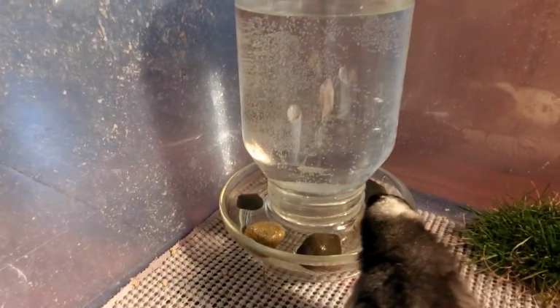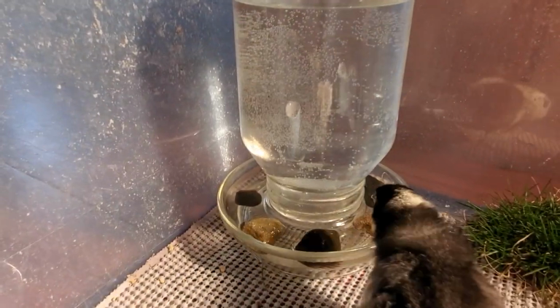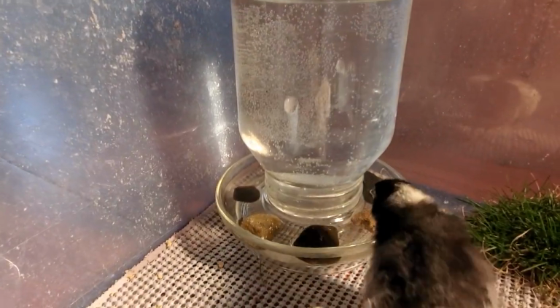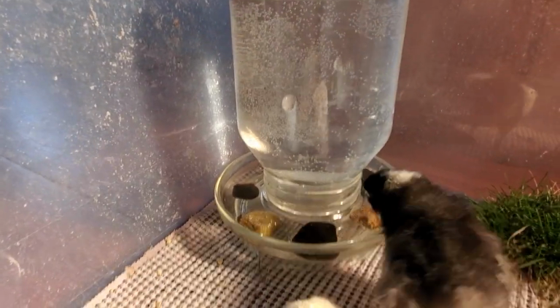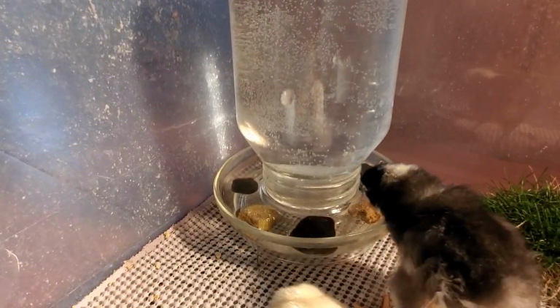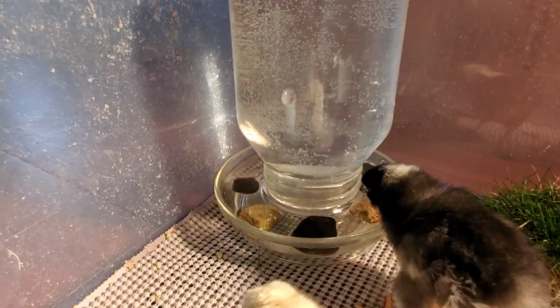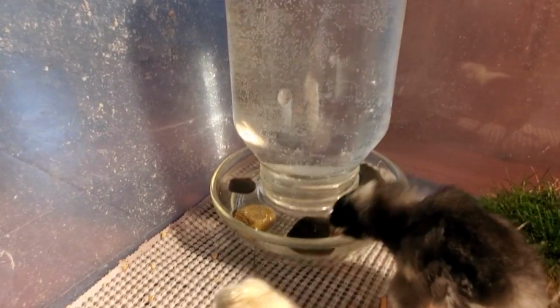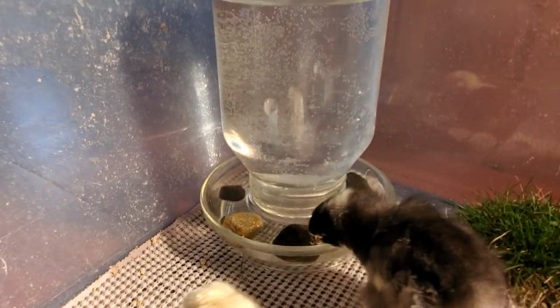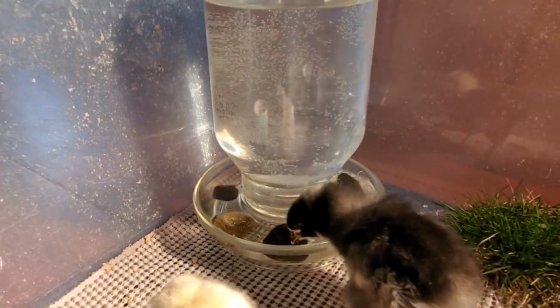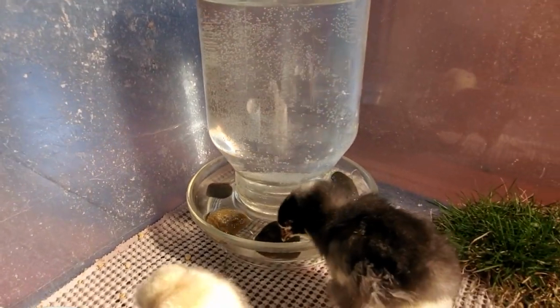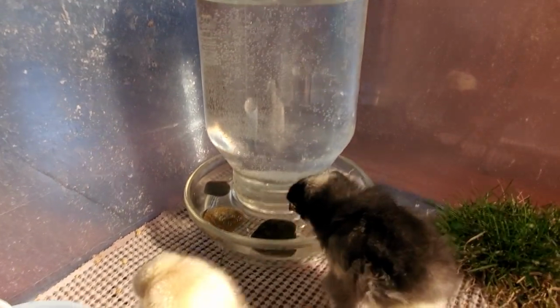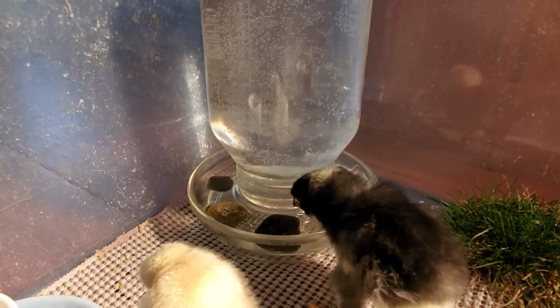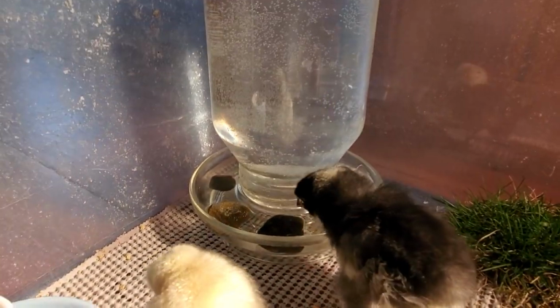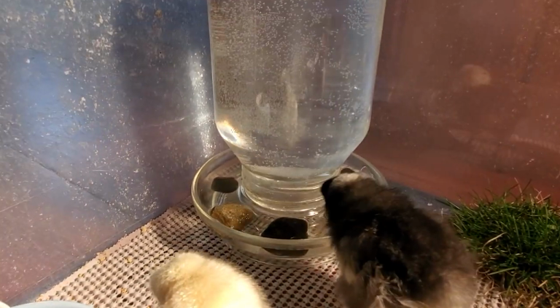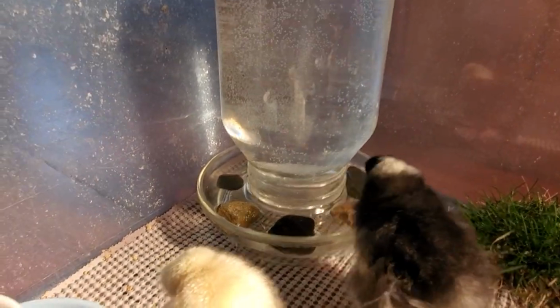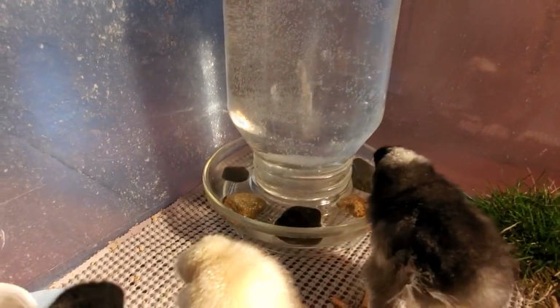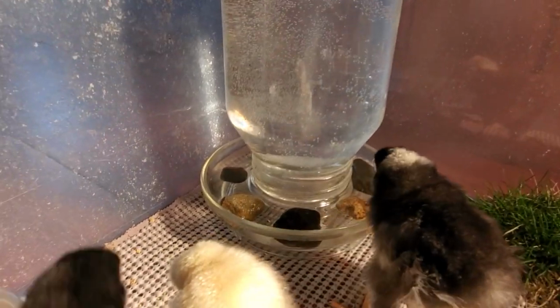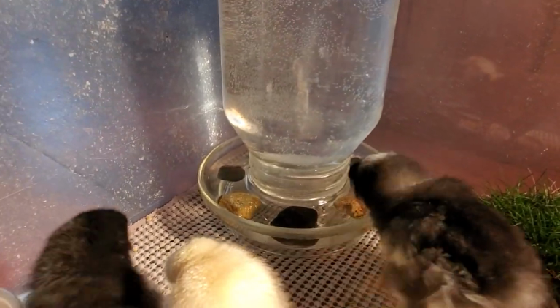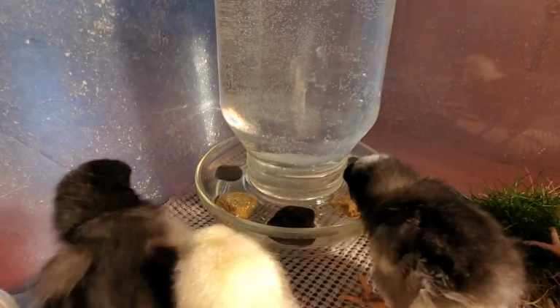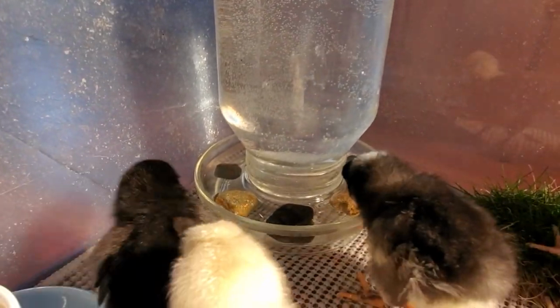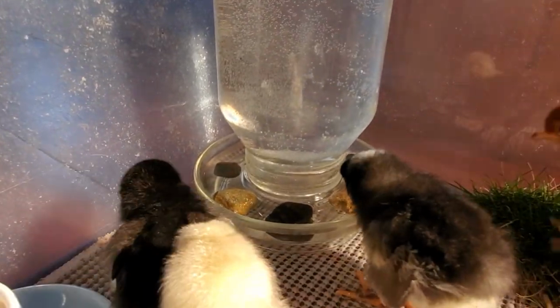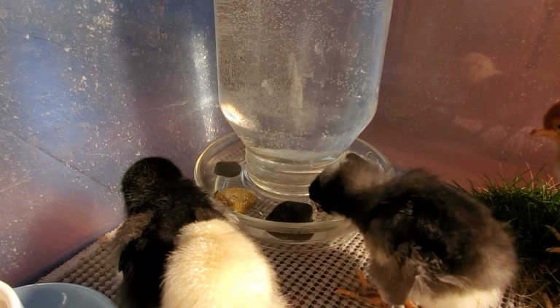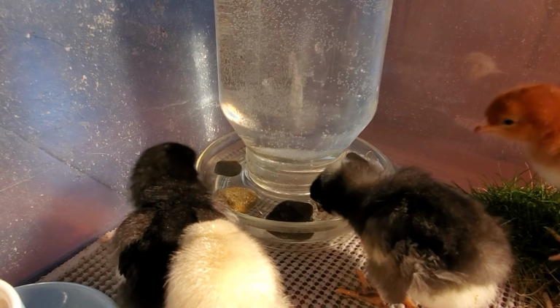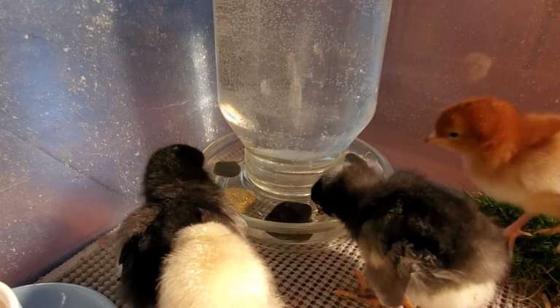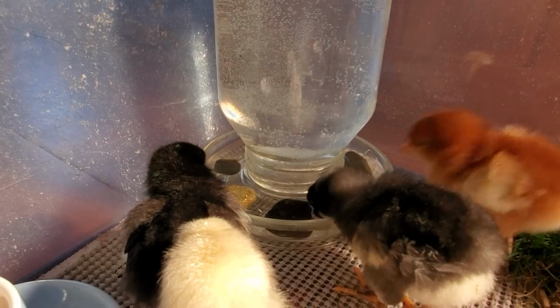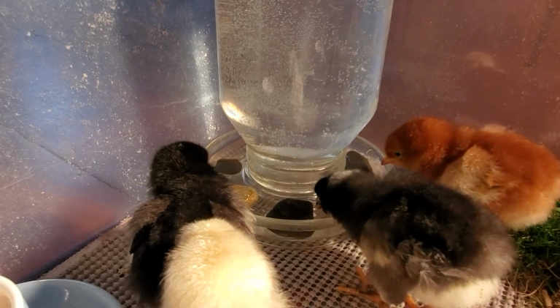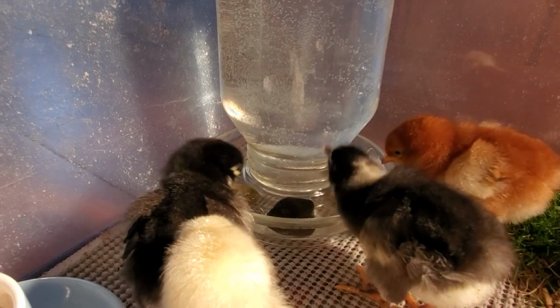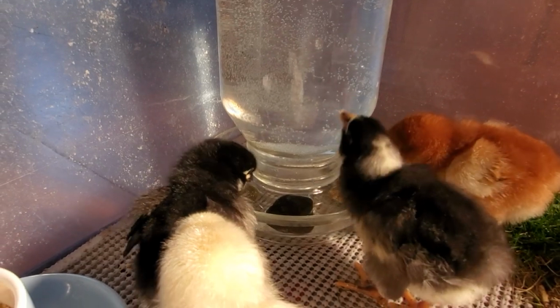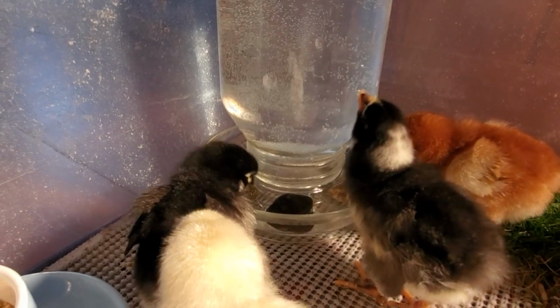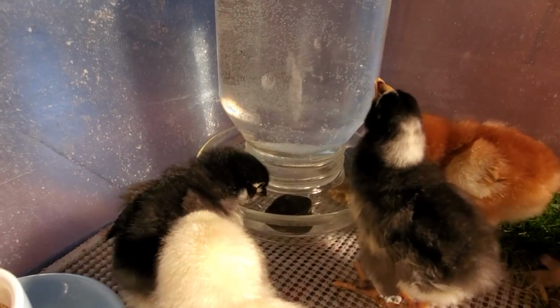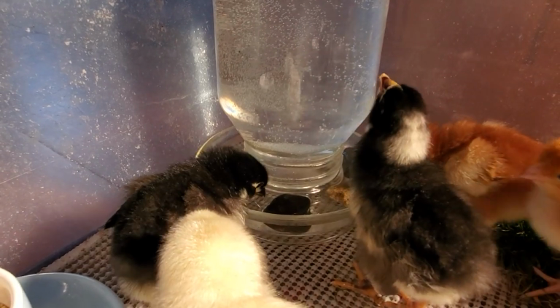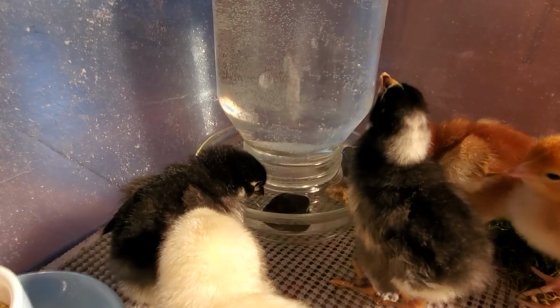Another advantage of the stones is that they're shiny, which actually attracts the chicks and encourages them to drink.